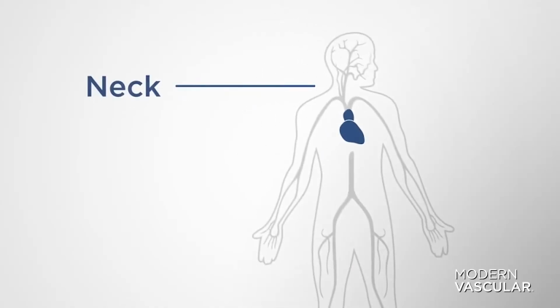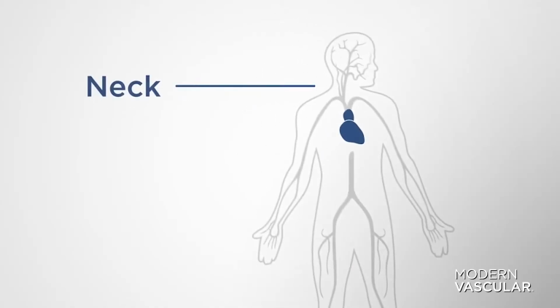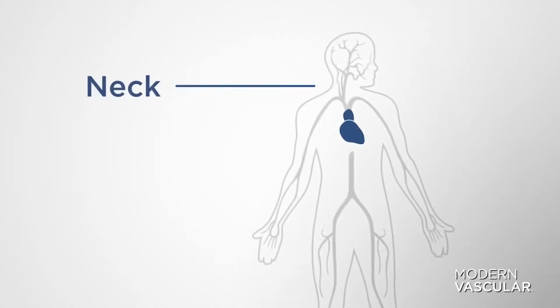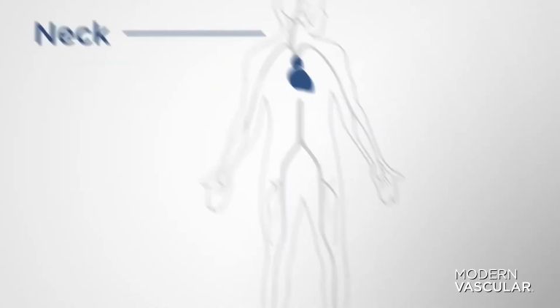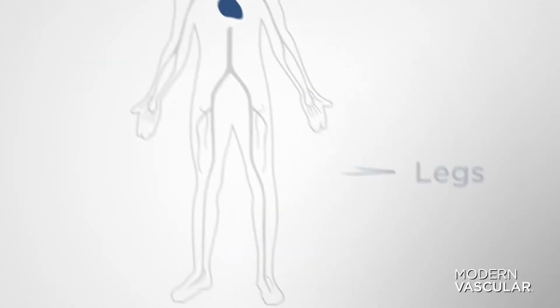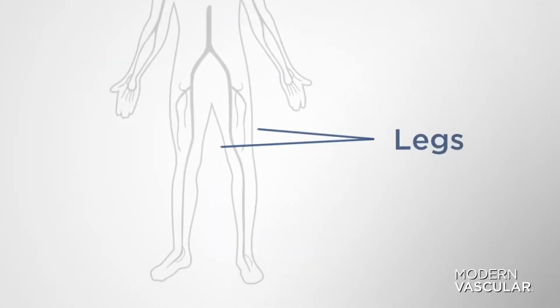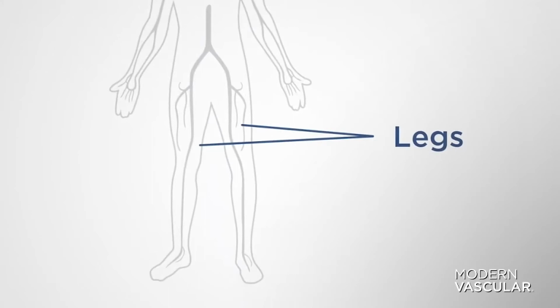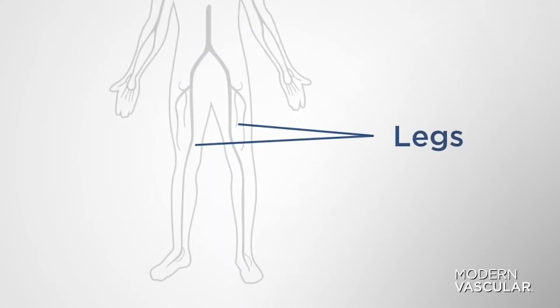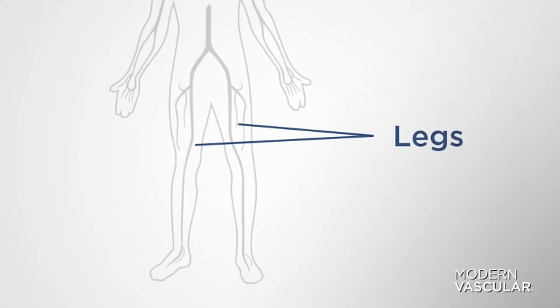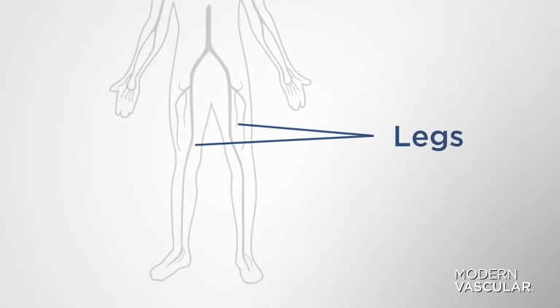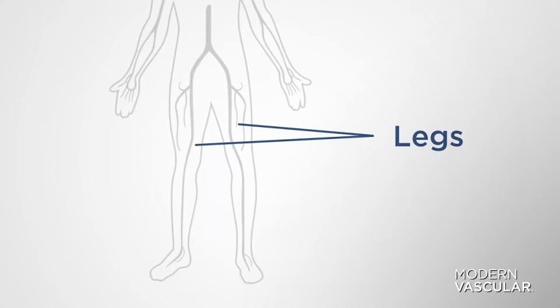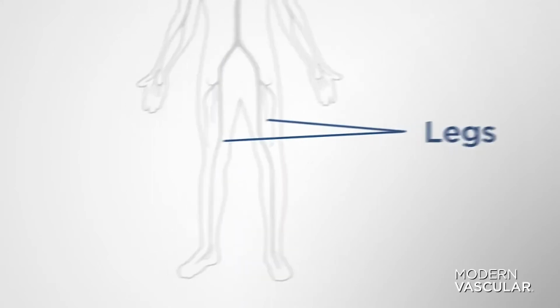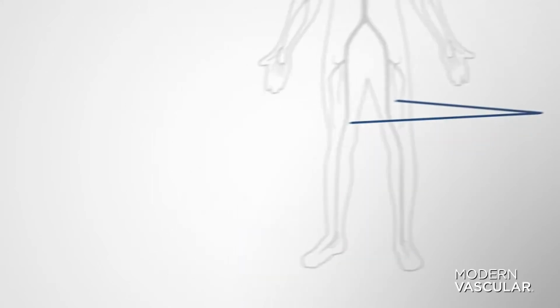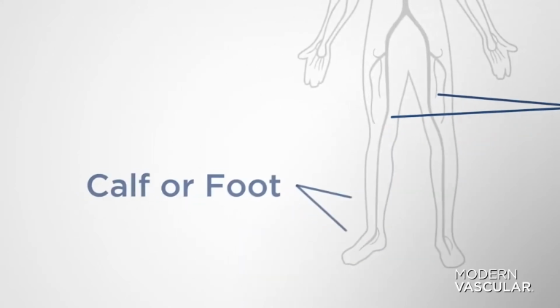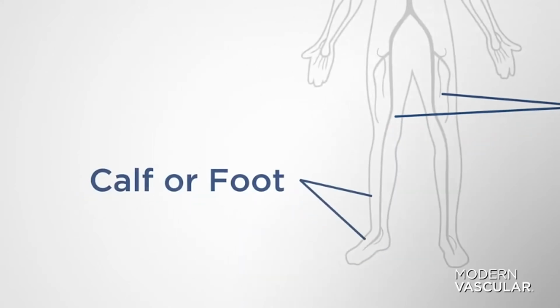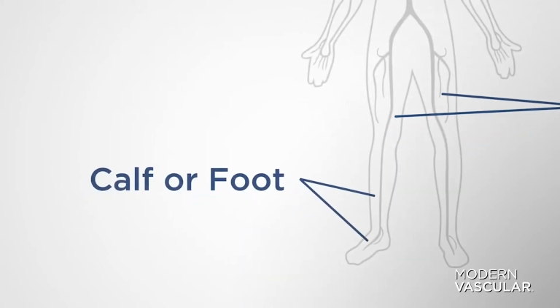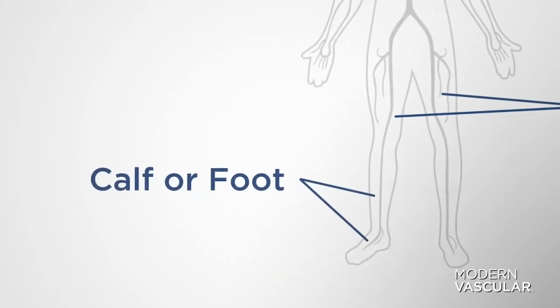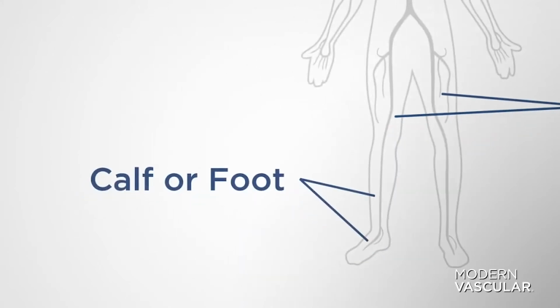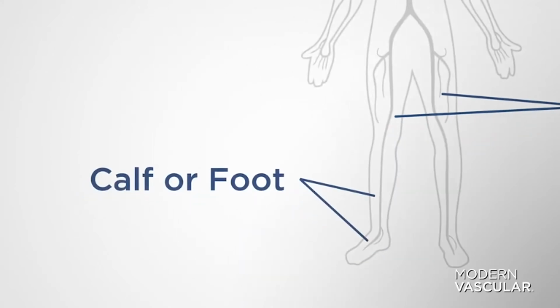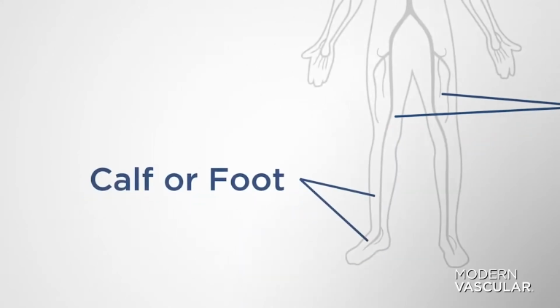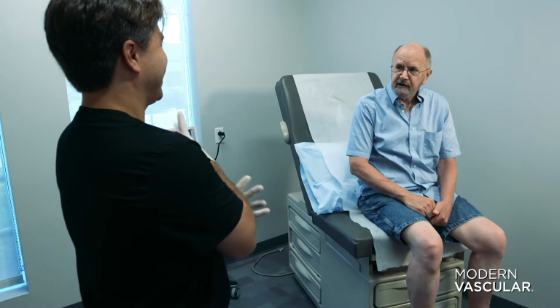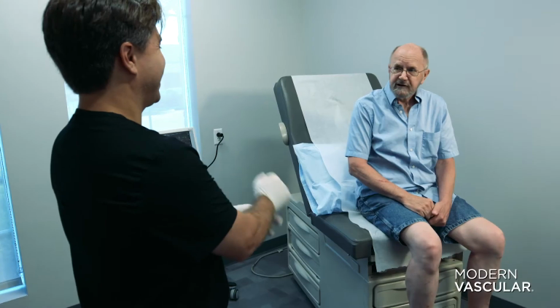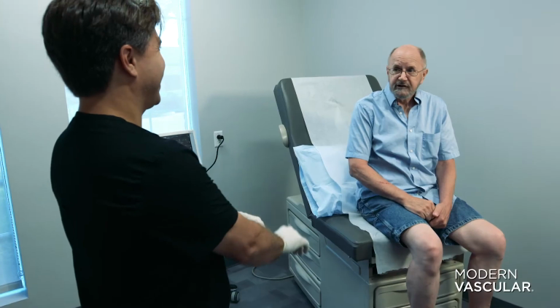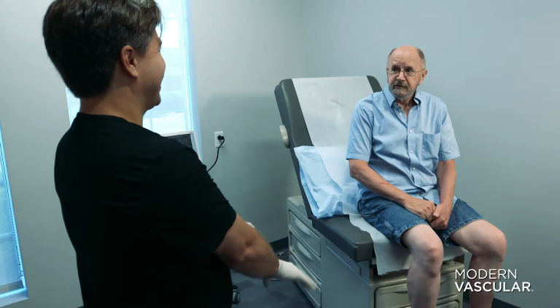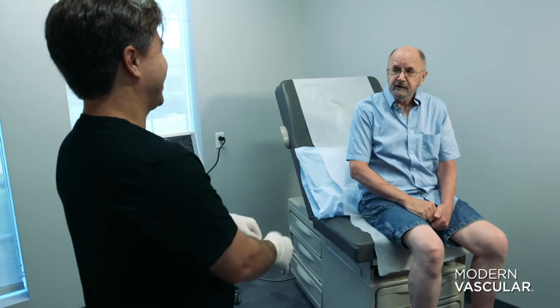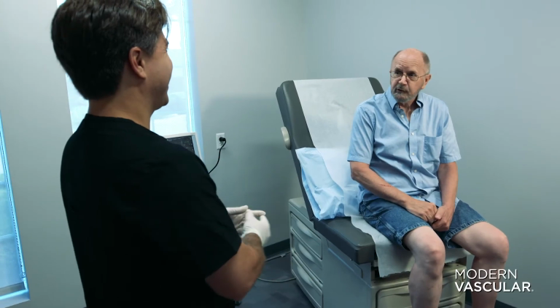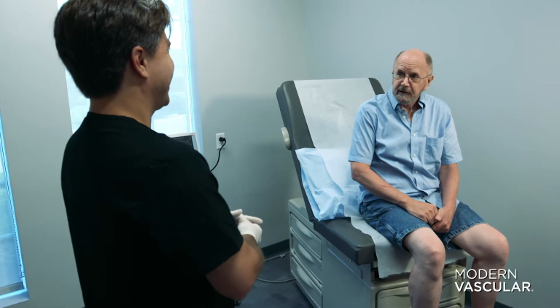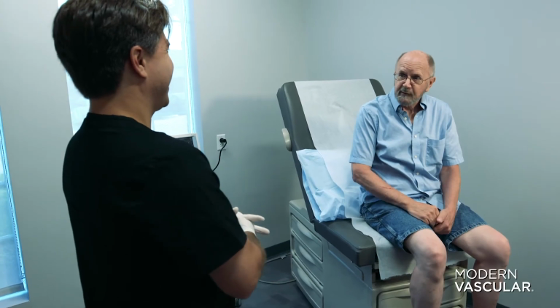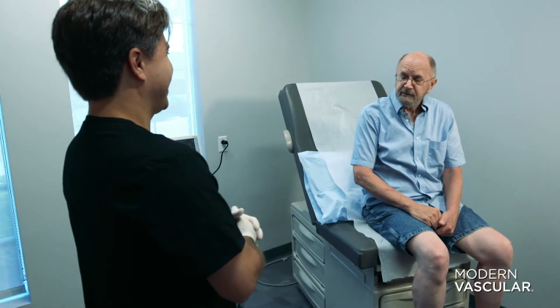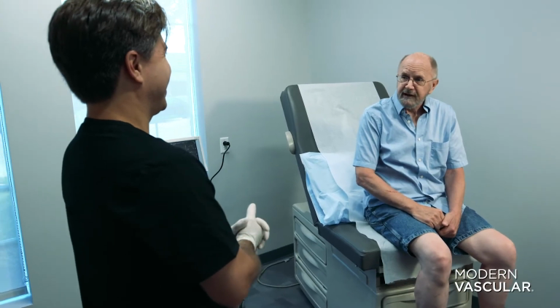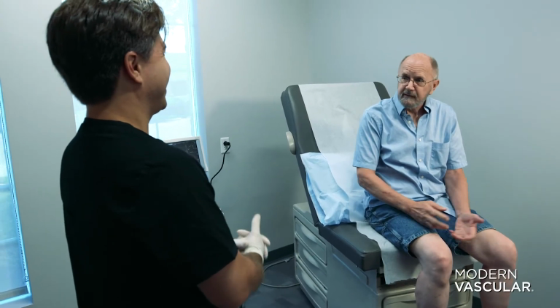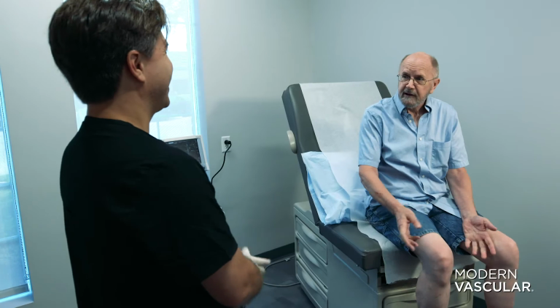And at Modern Vascular, we specialize in the arteries in your legs down to your toes. PAD can present with multiple symptoms.